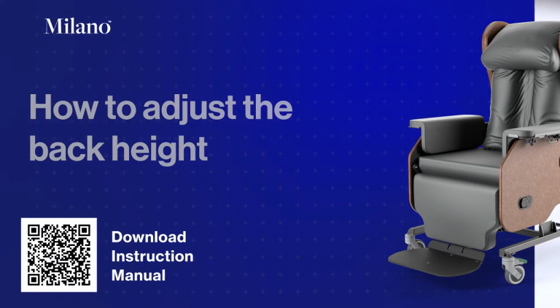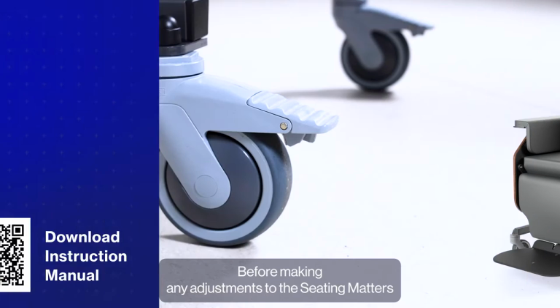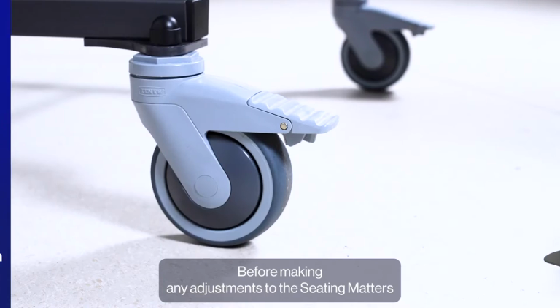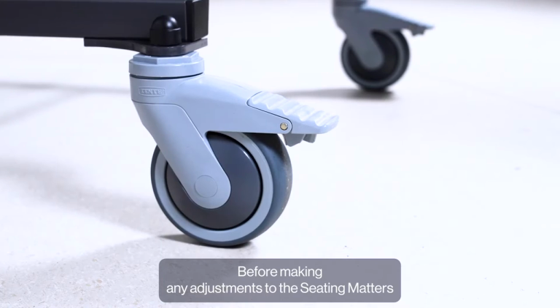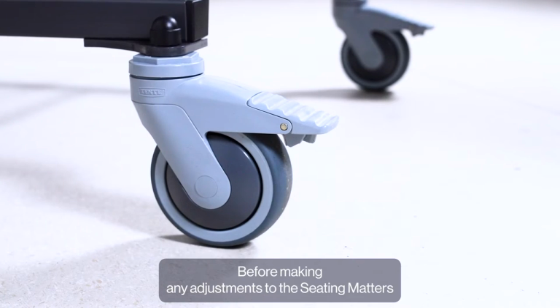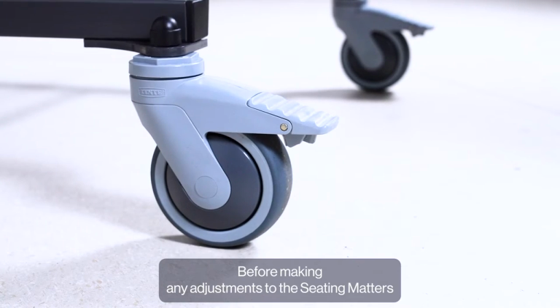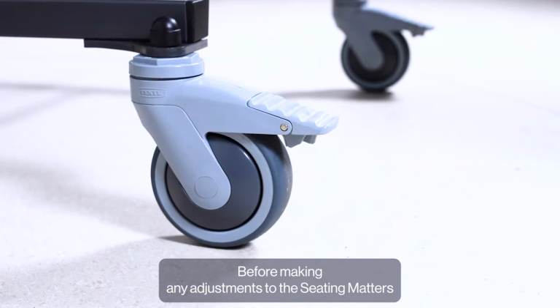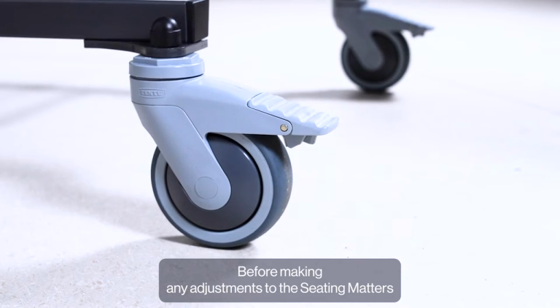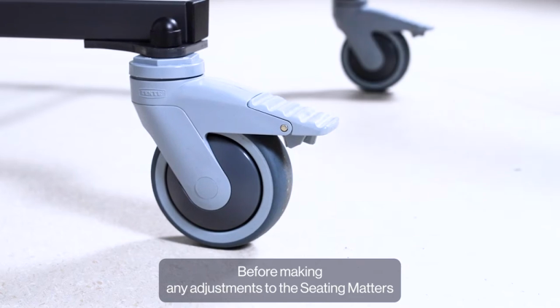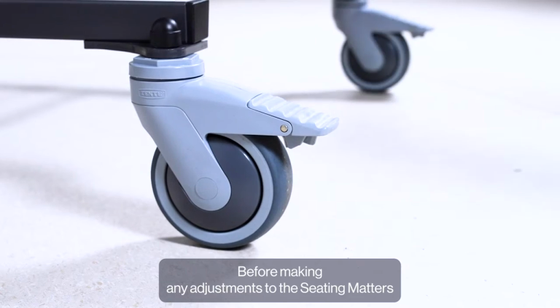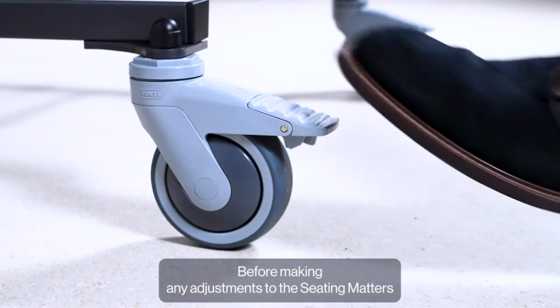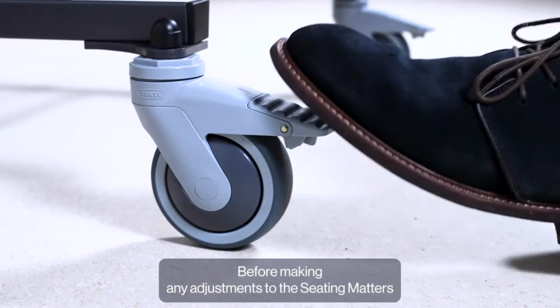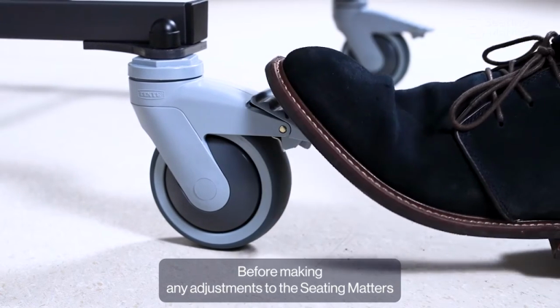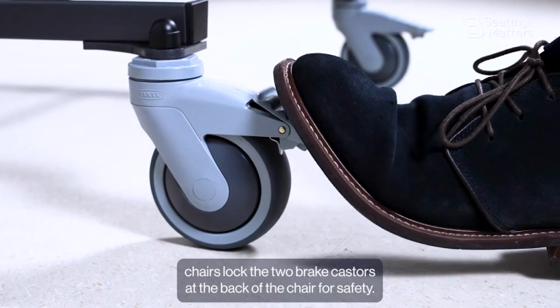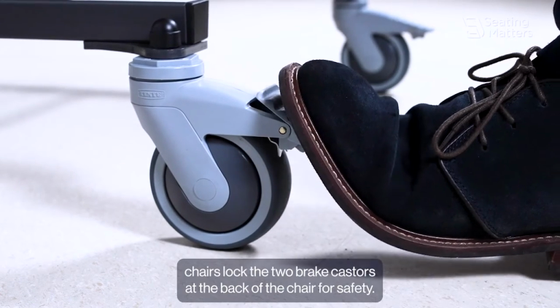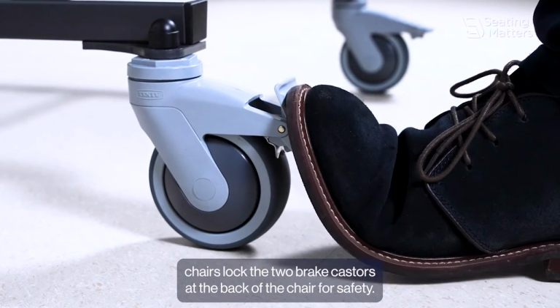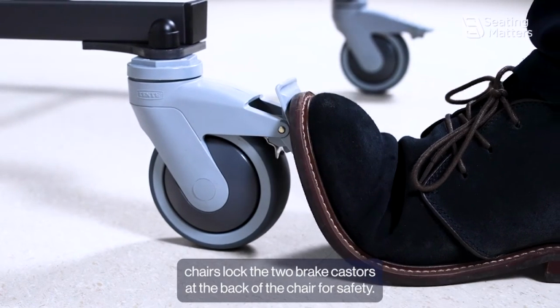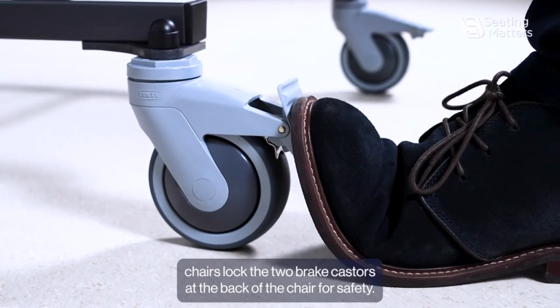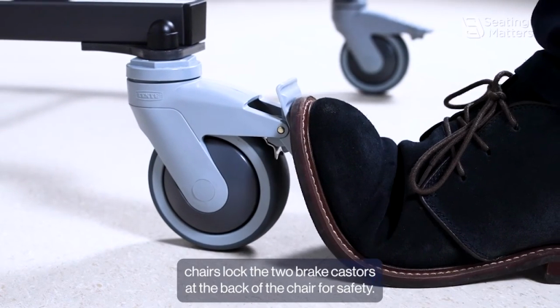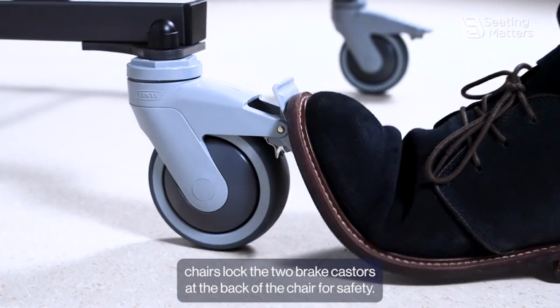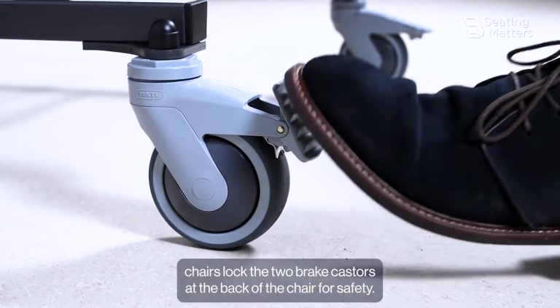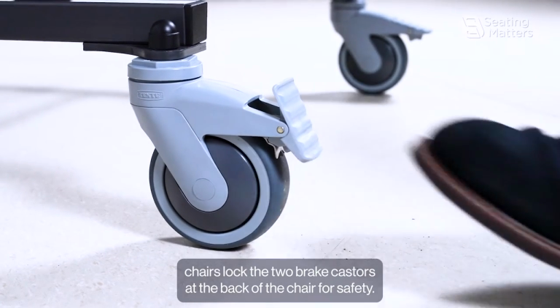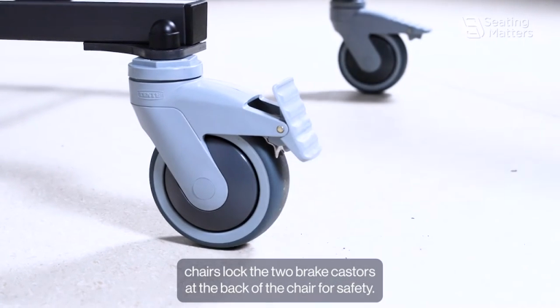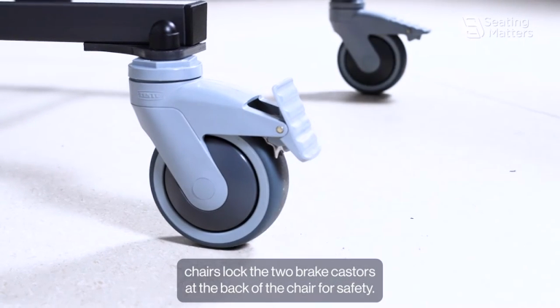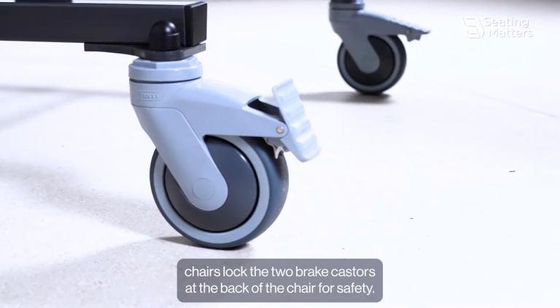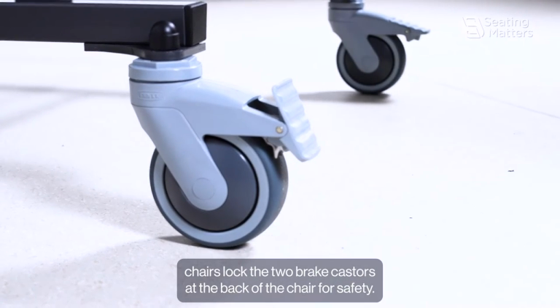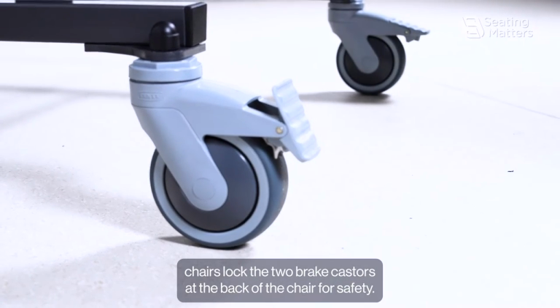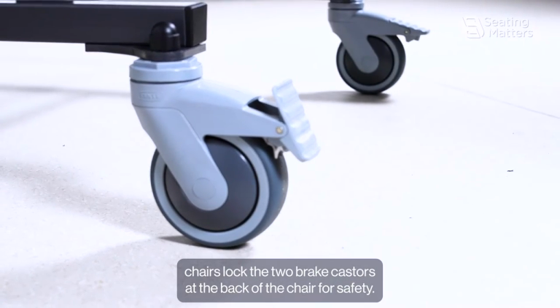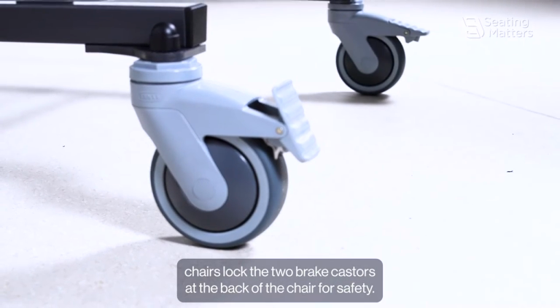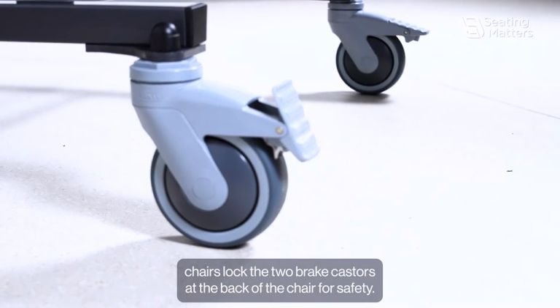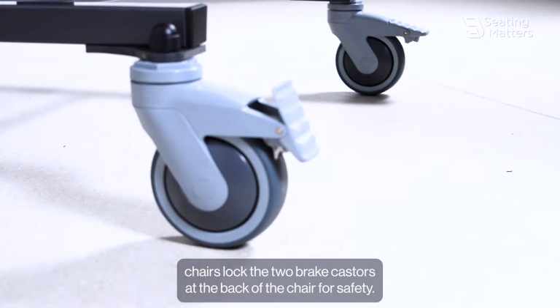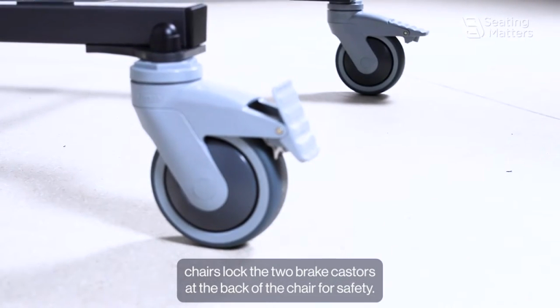Before making any adjustments to the seat mattress chairs, lock the two brake casters at the back of the chair for safety.